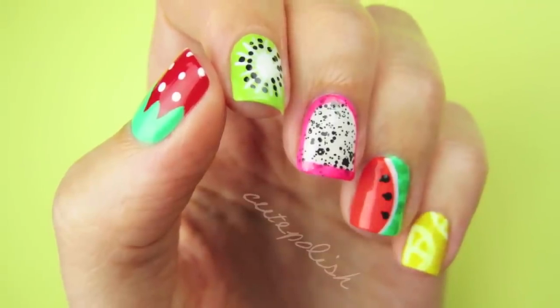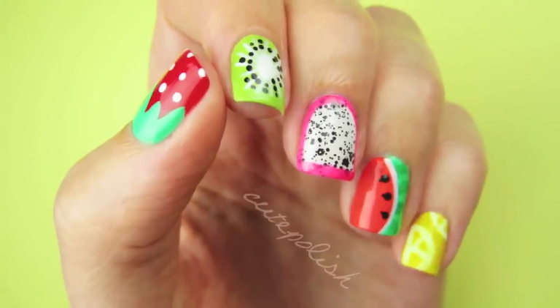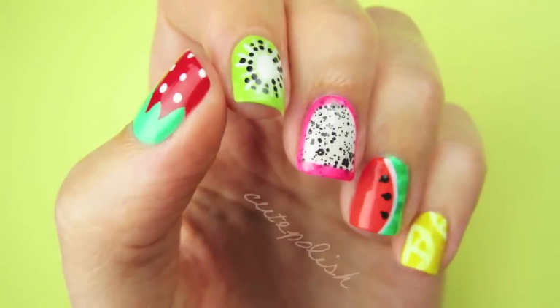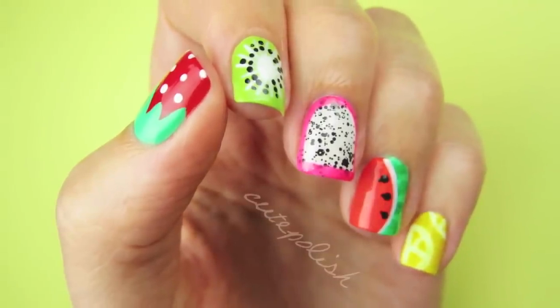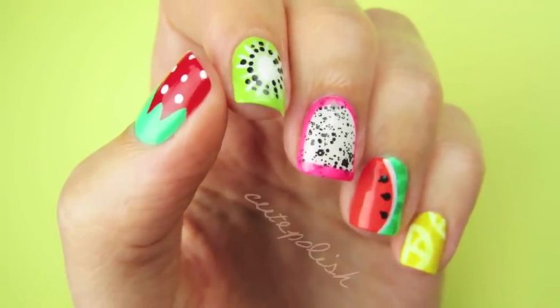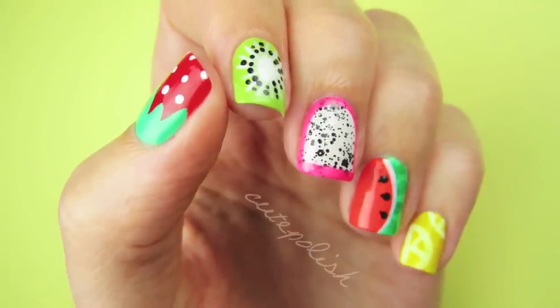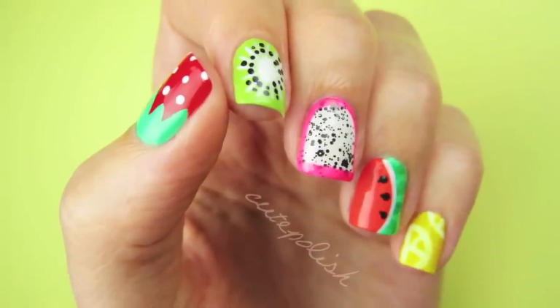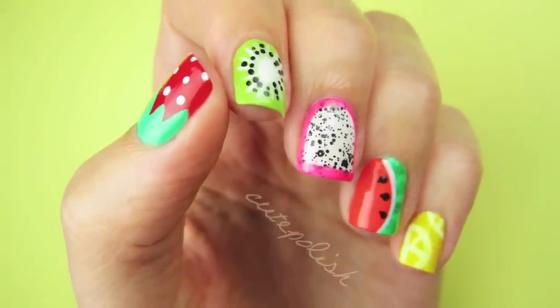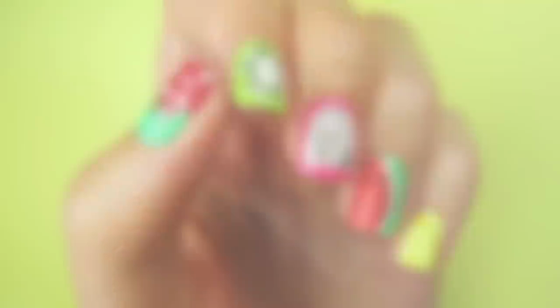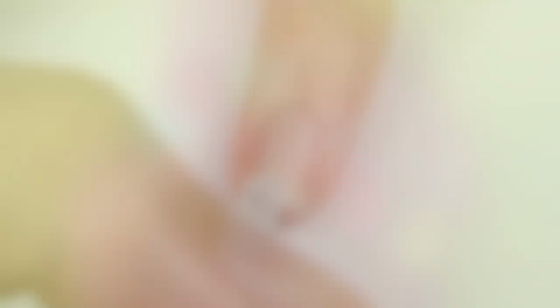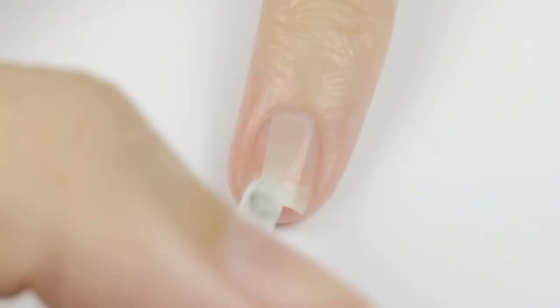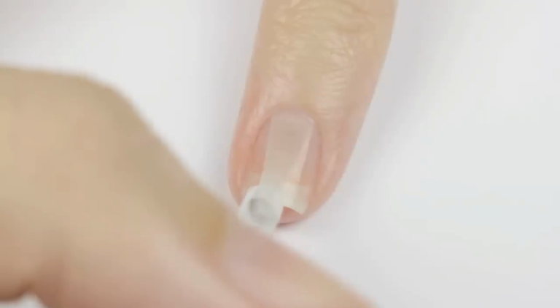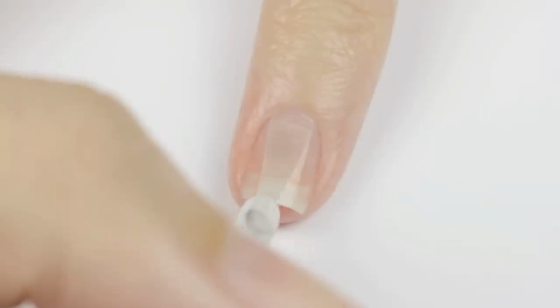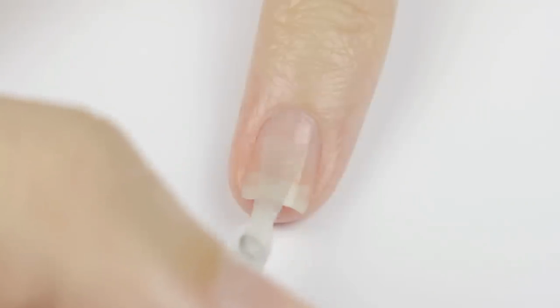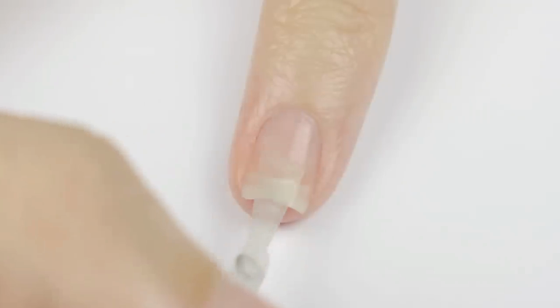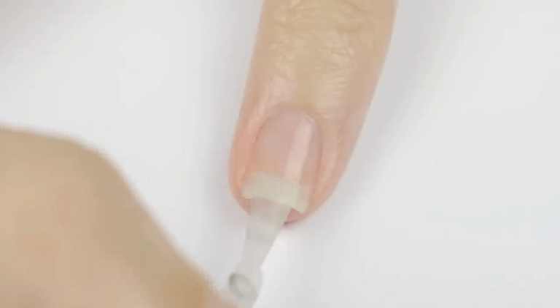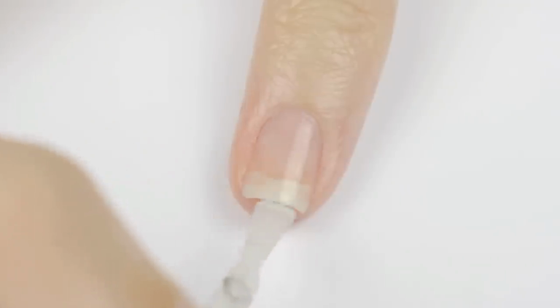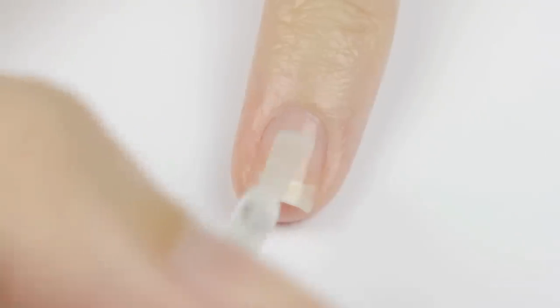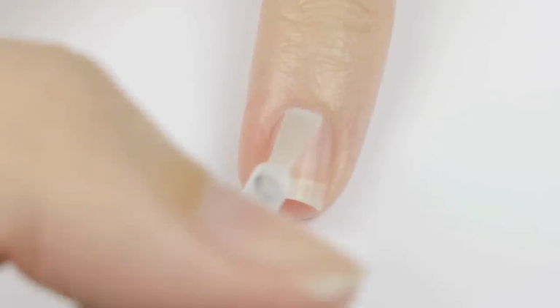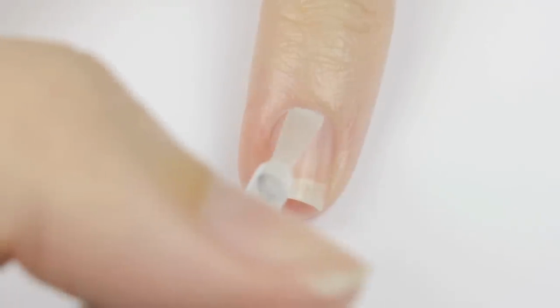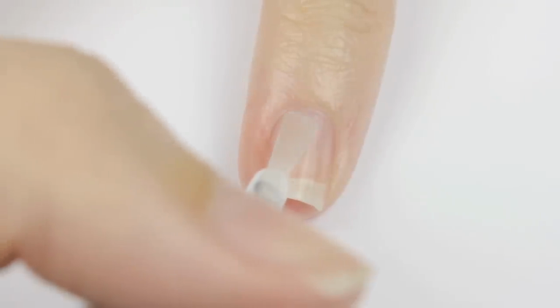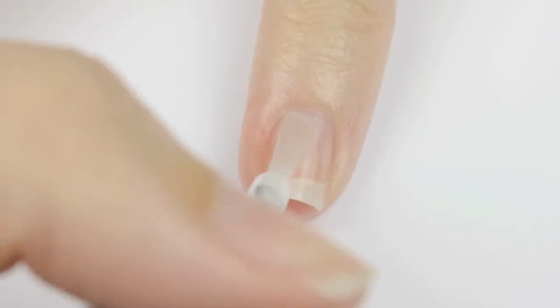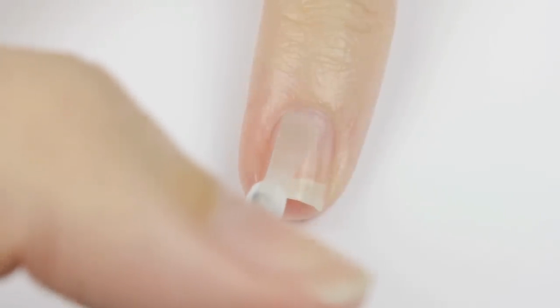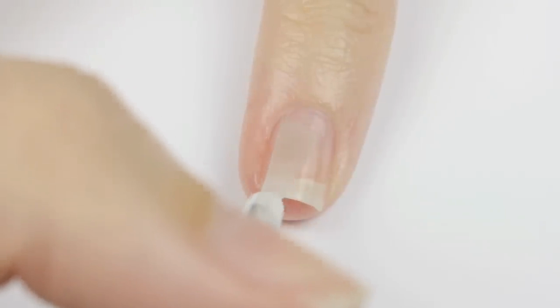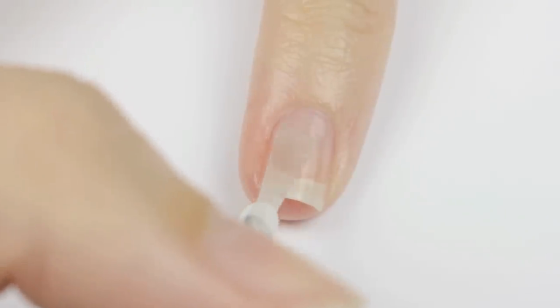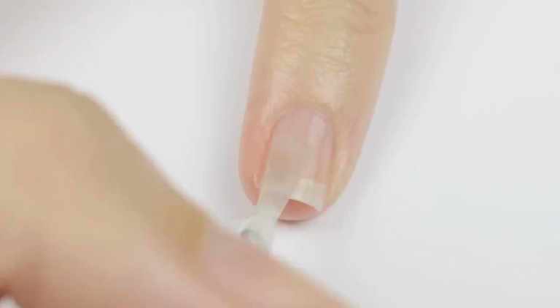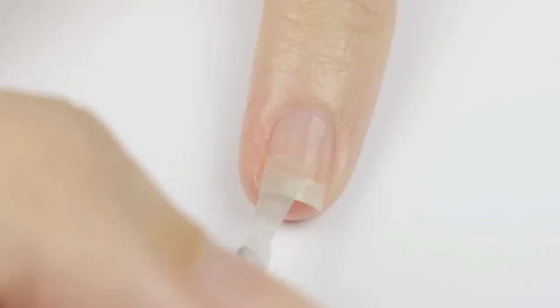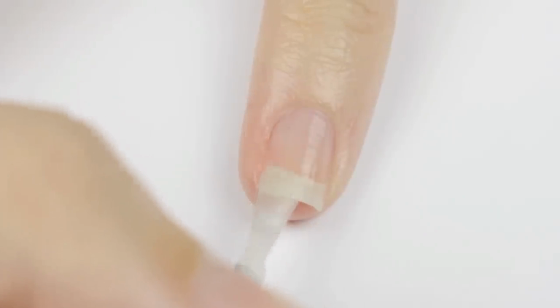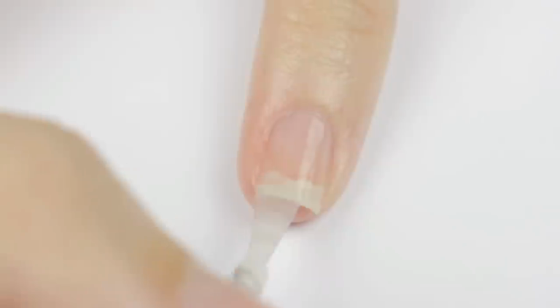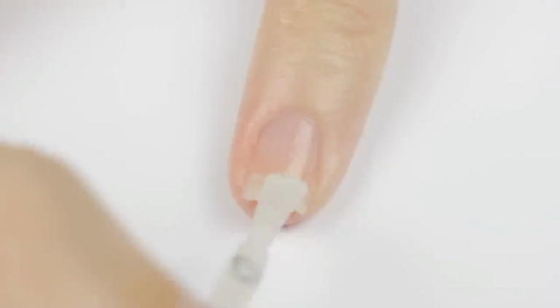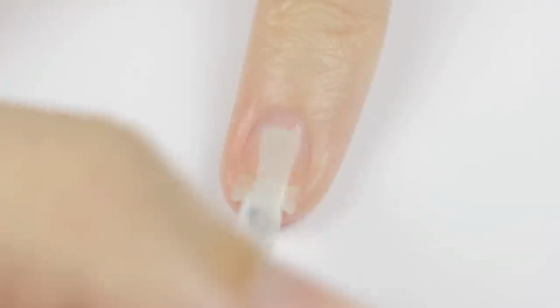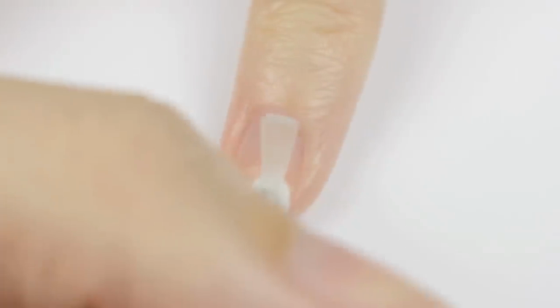So let's get started by using a base coat over all of our nails to protect them and prolong the life of our mani.